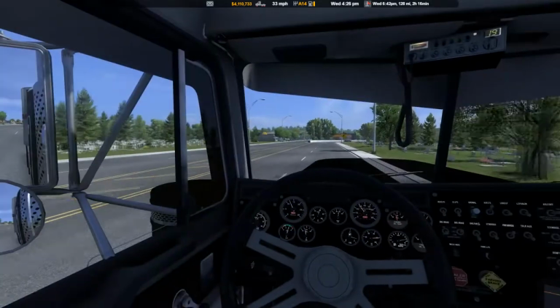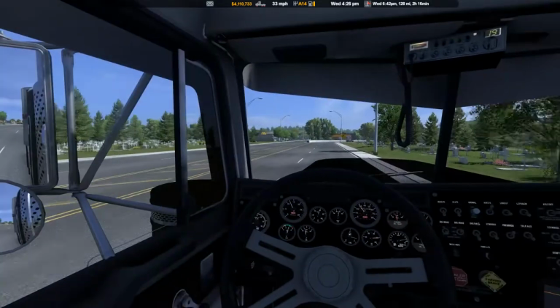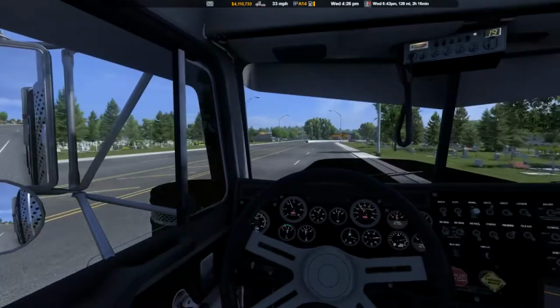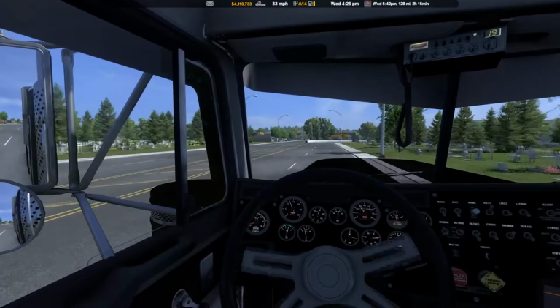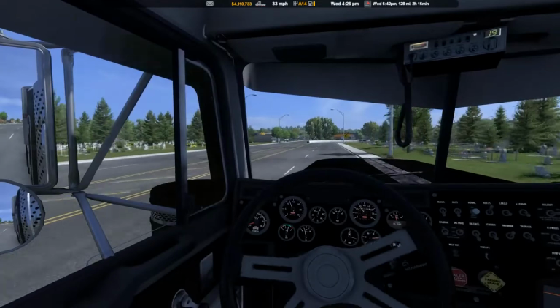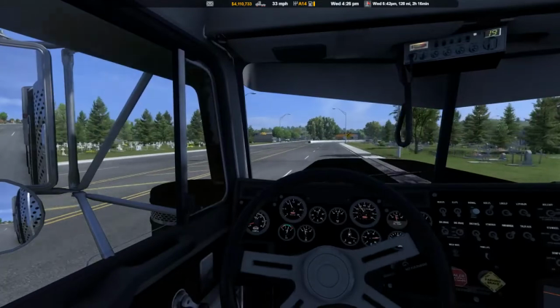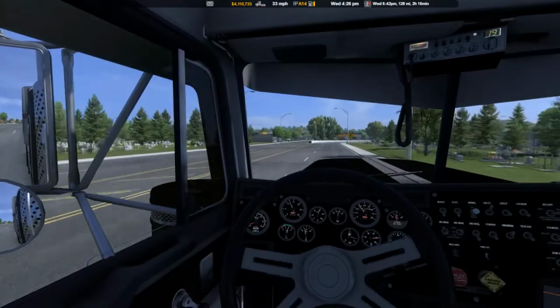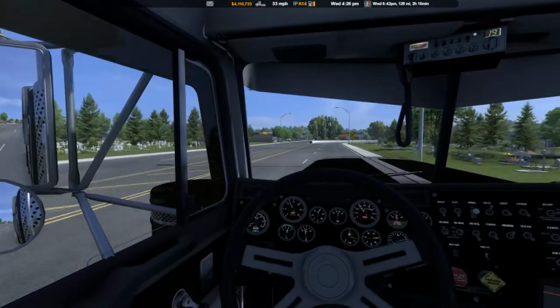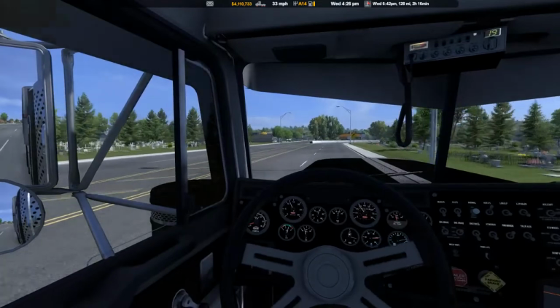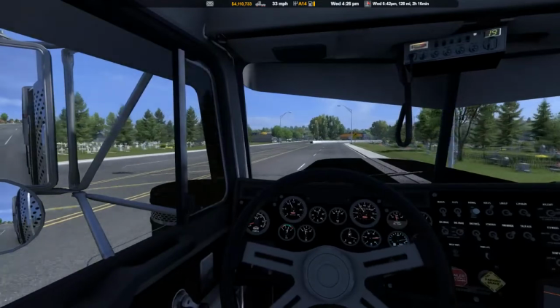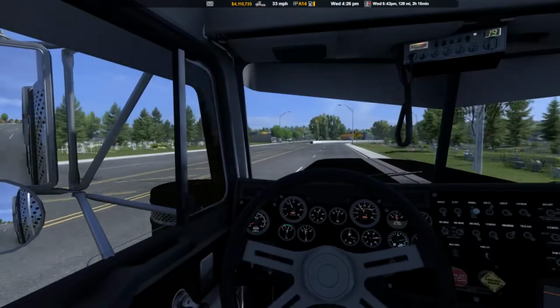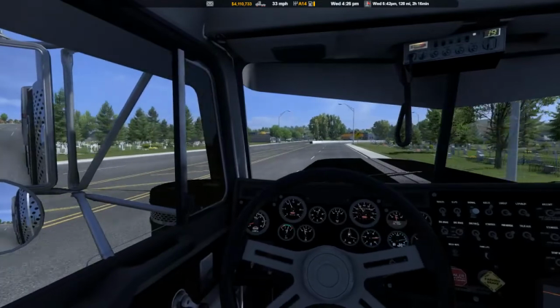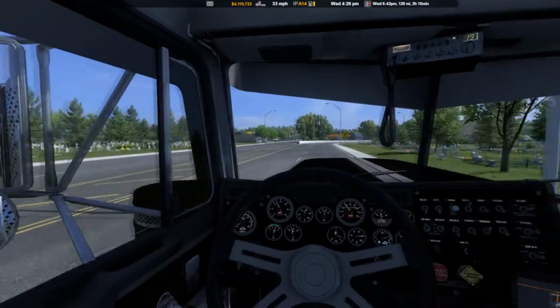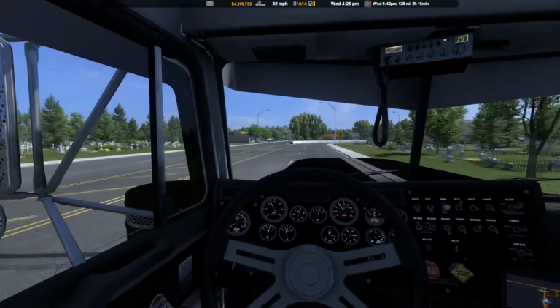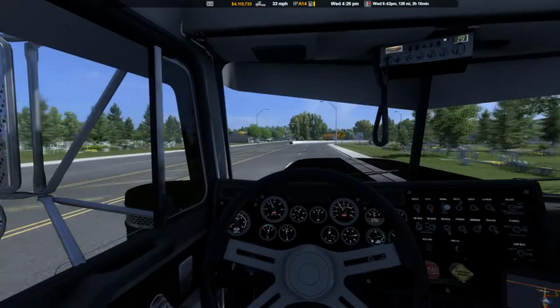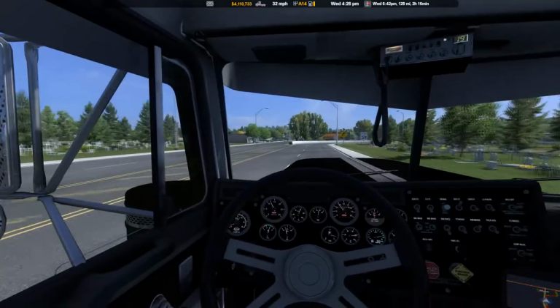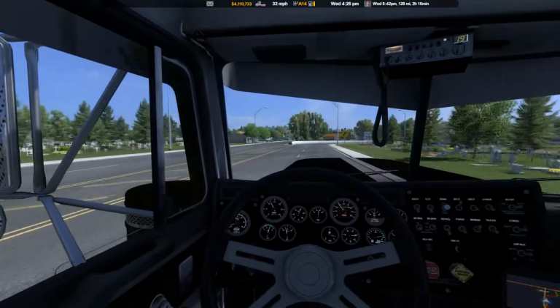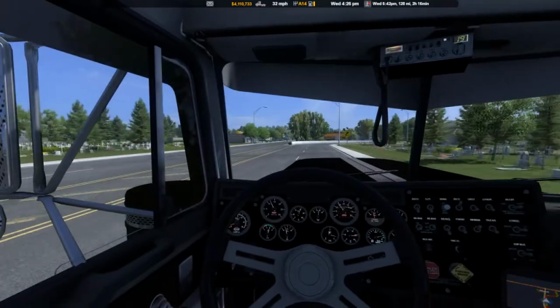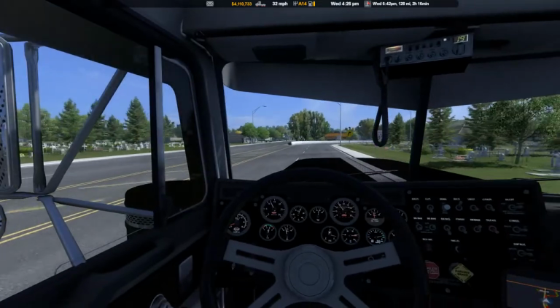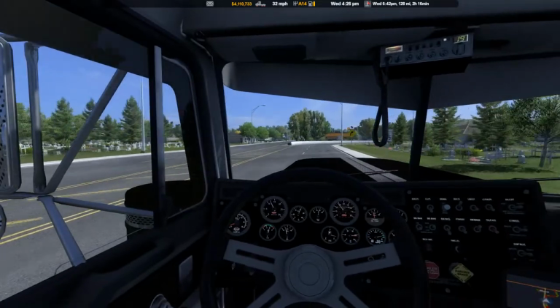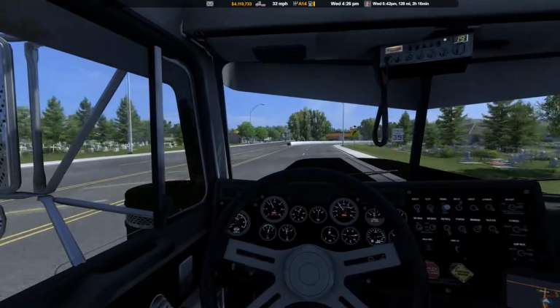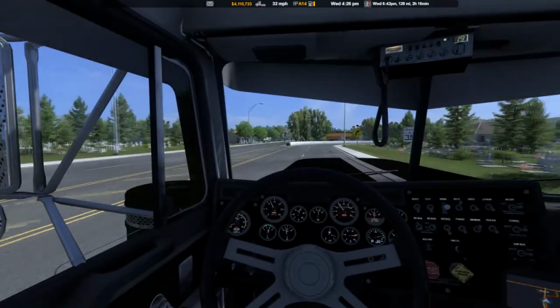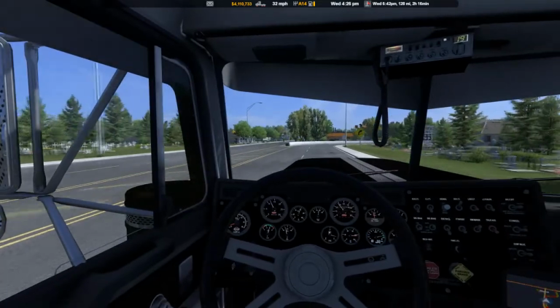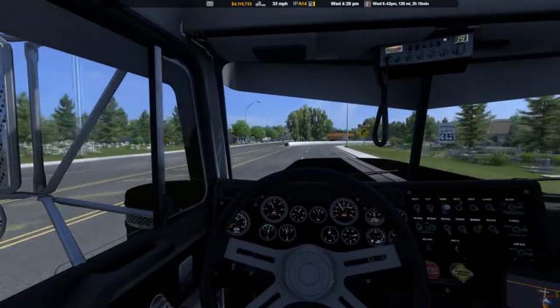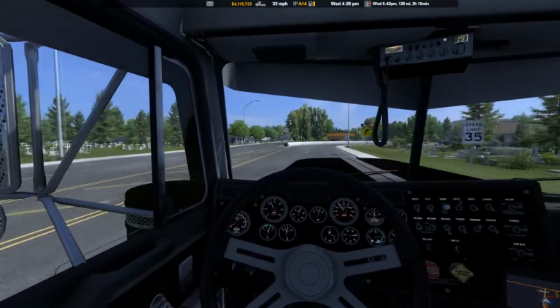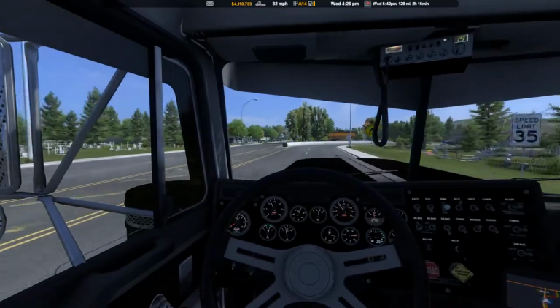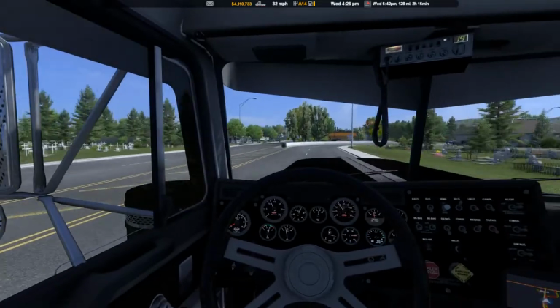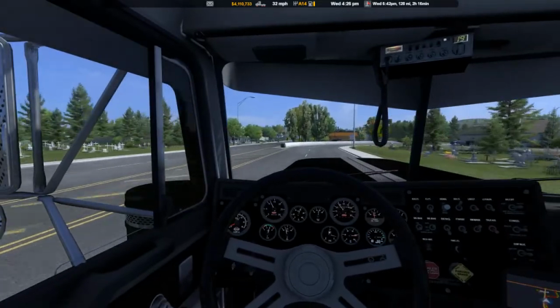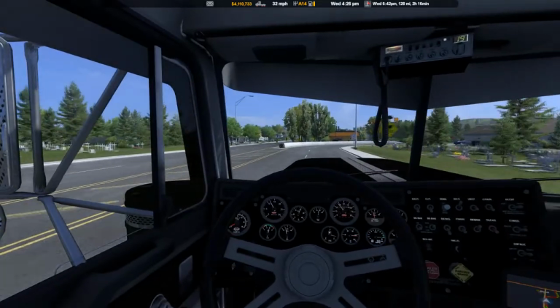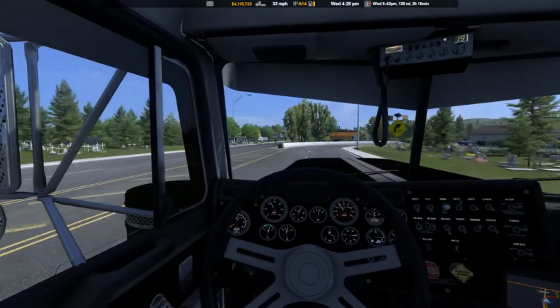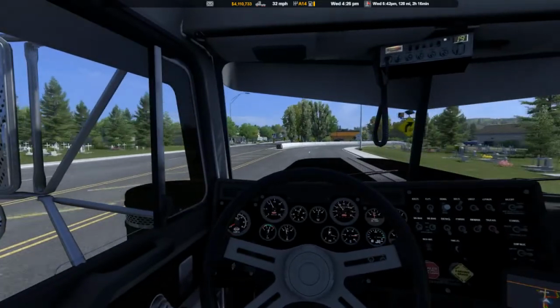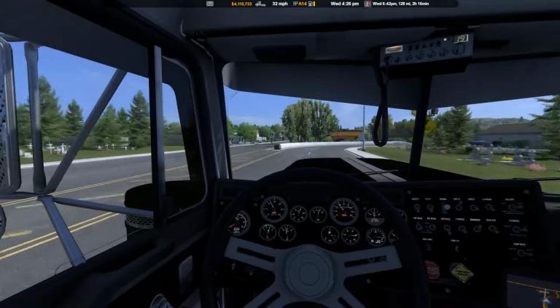Hats off — passing the cemetery you always got to take your hat off, show a little respect. Come on now, driver.